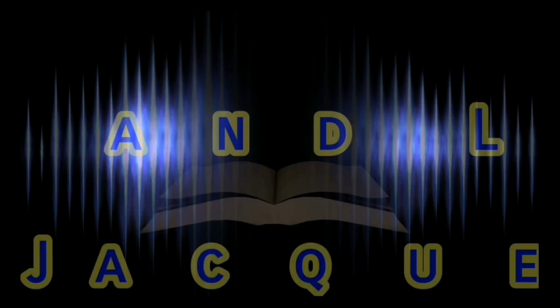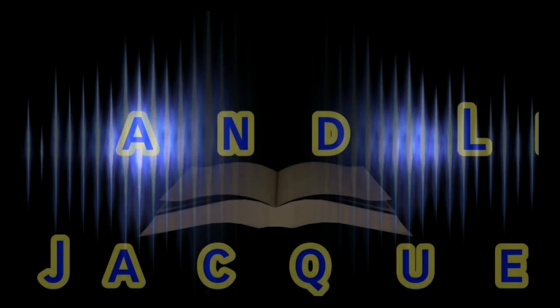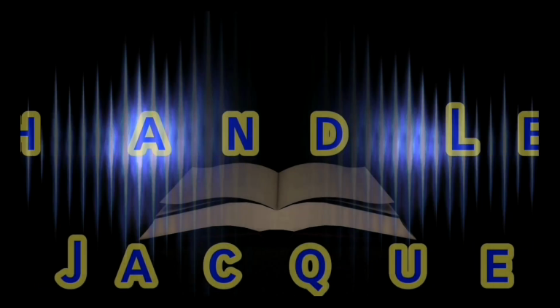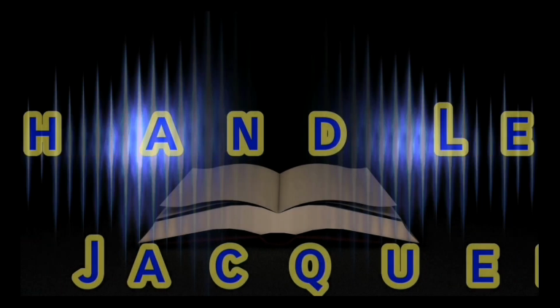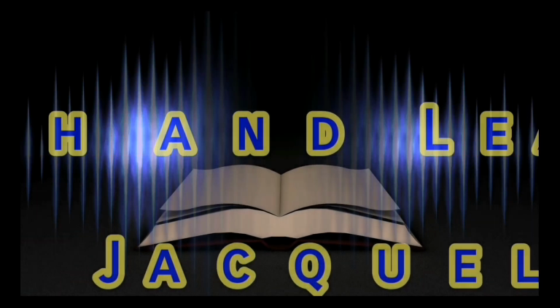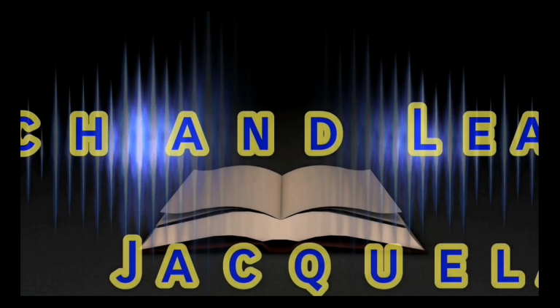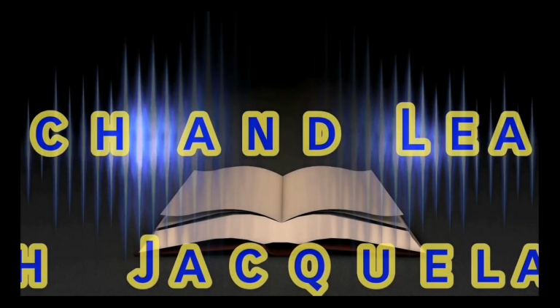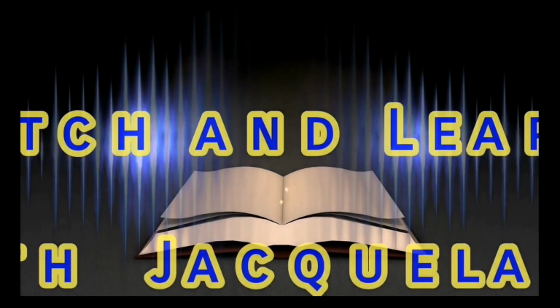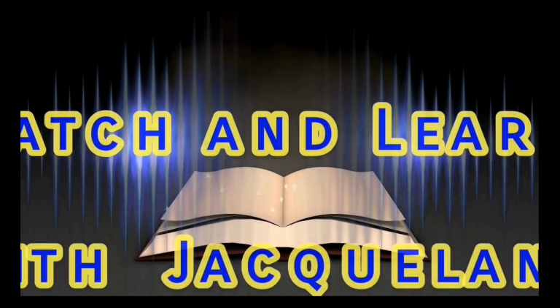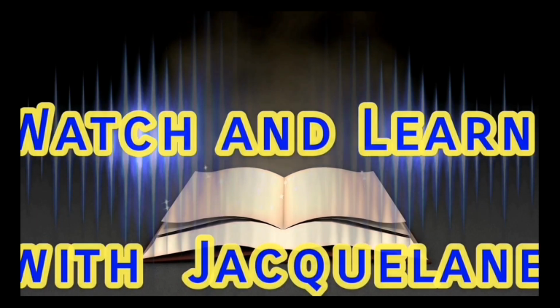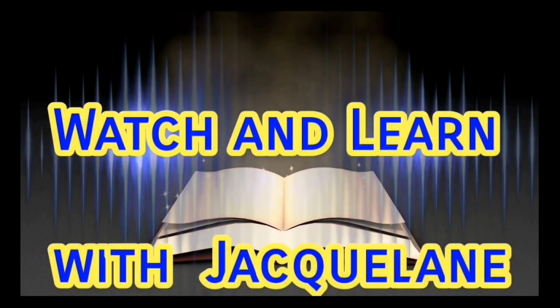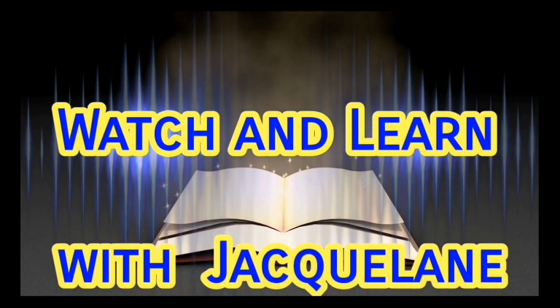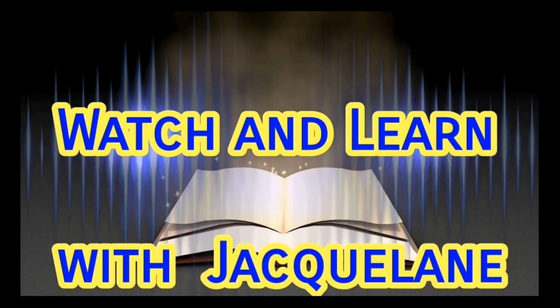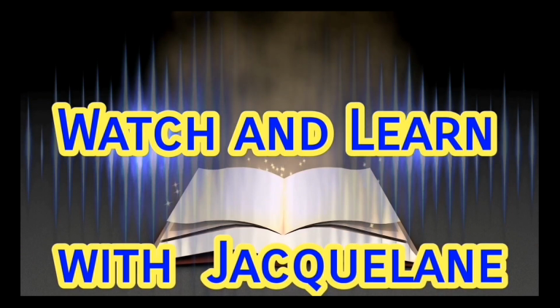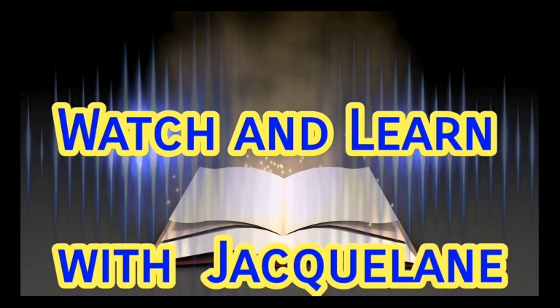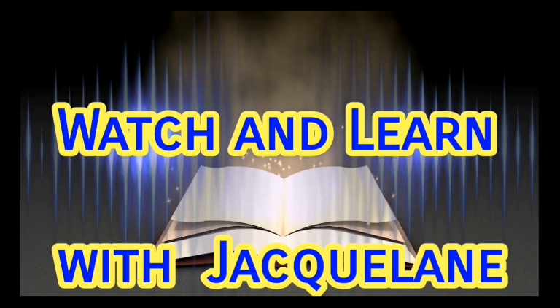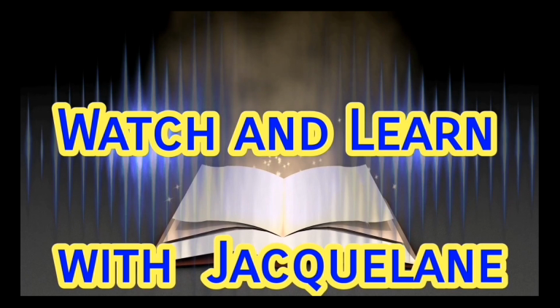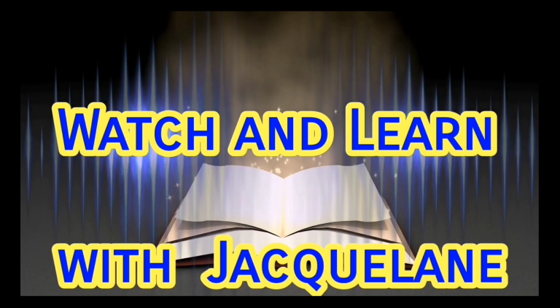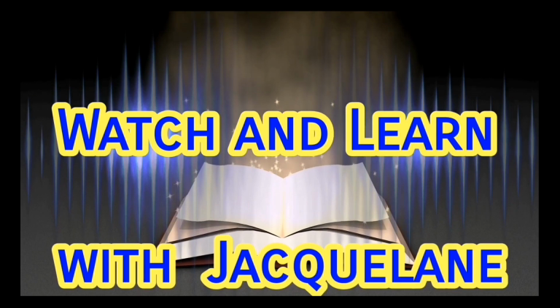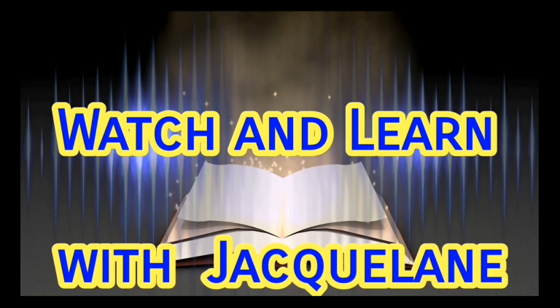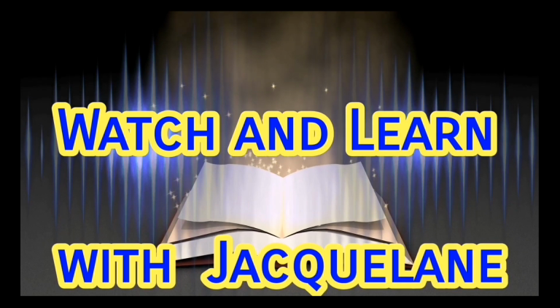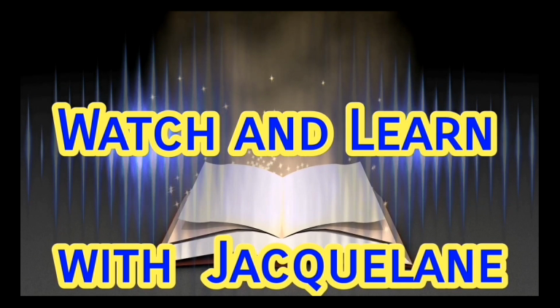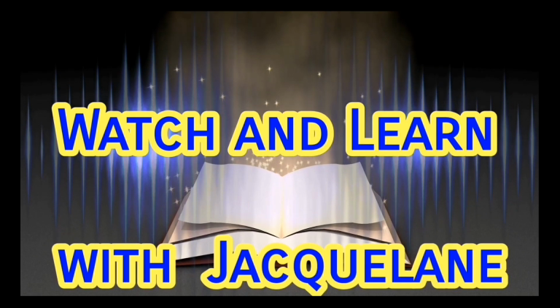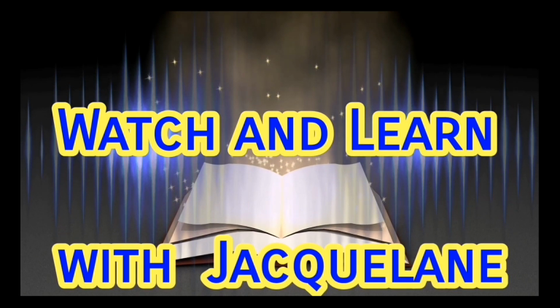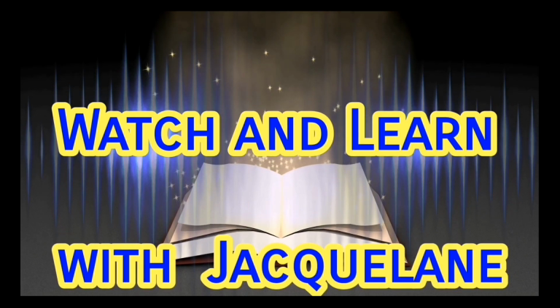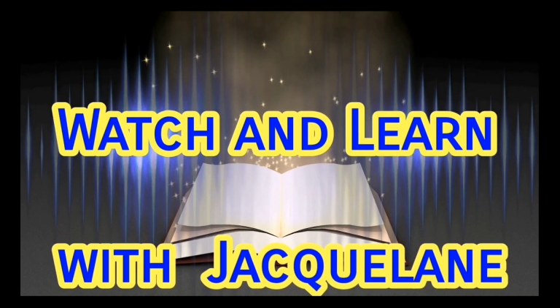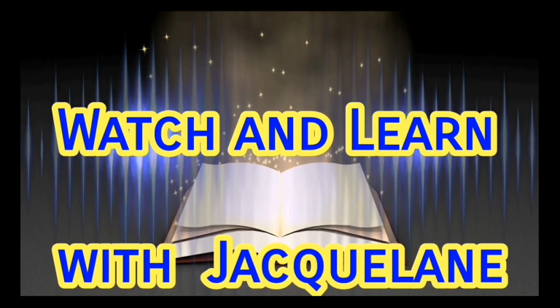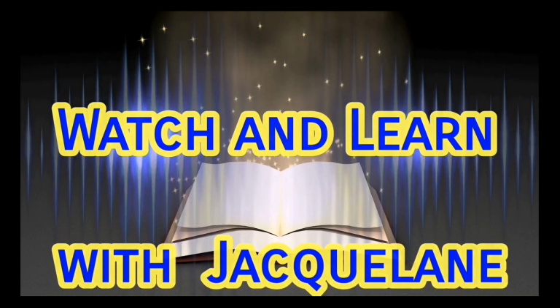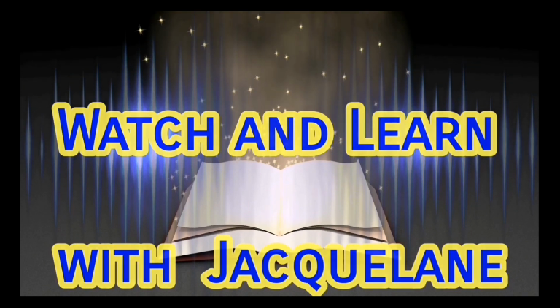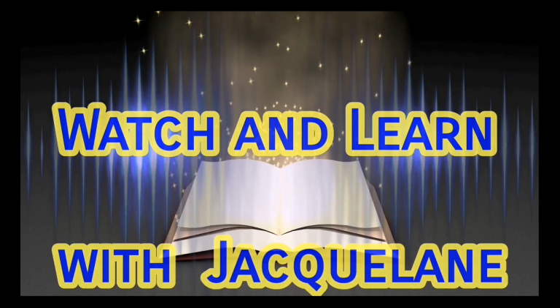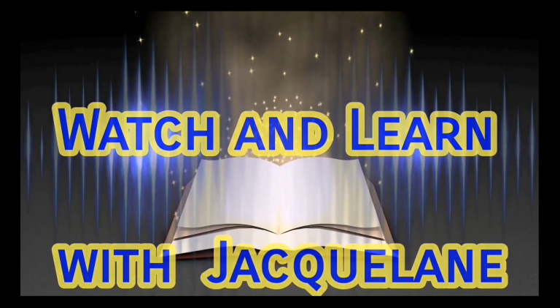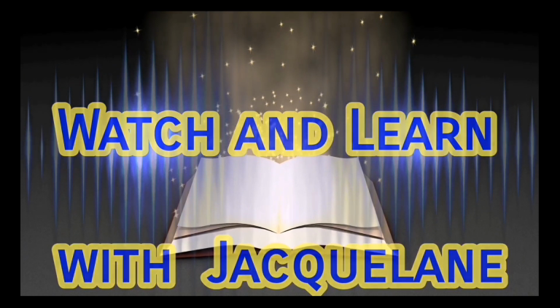That's all for now. See you in my next video where you will learn and say Eureka!